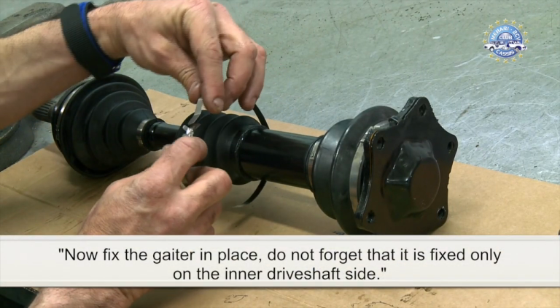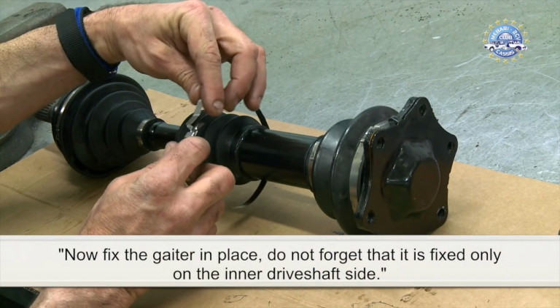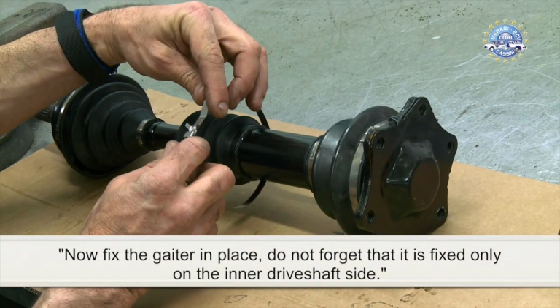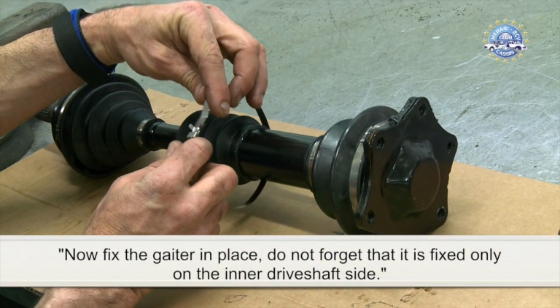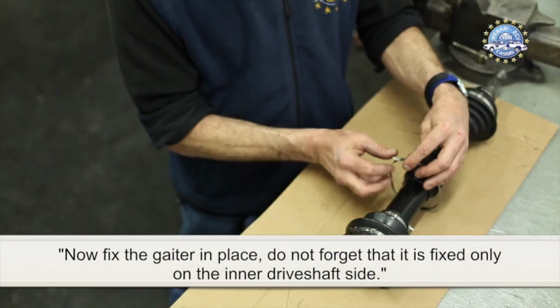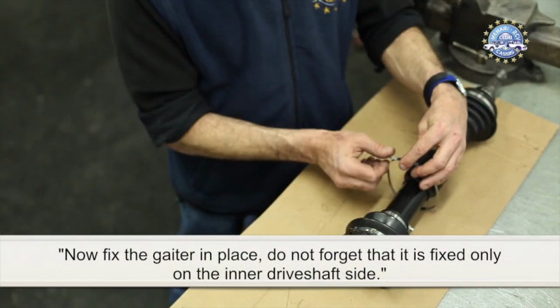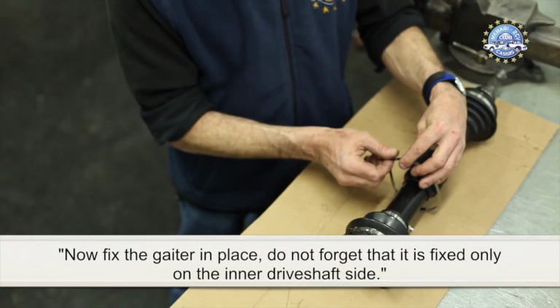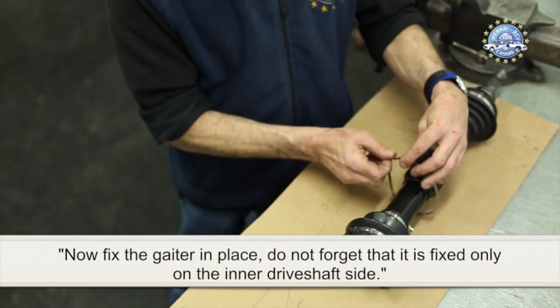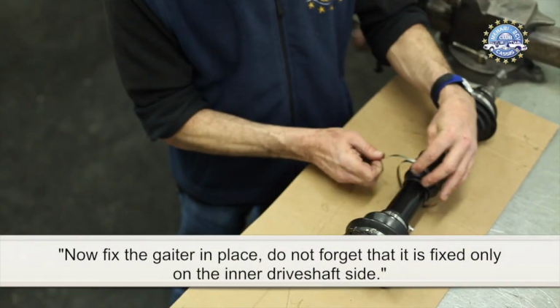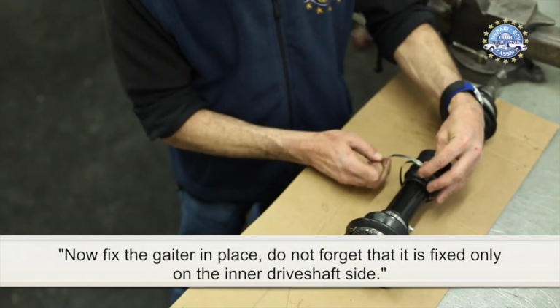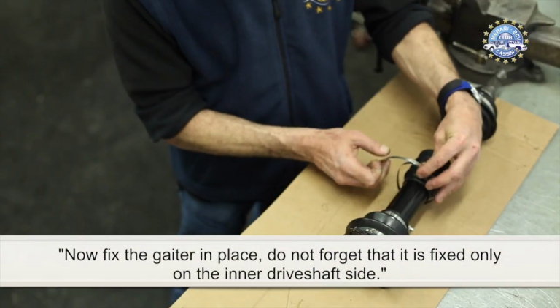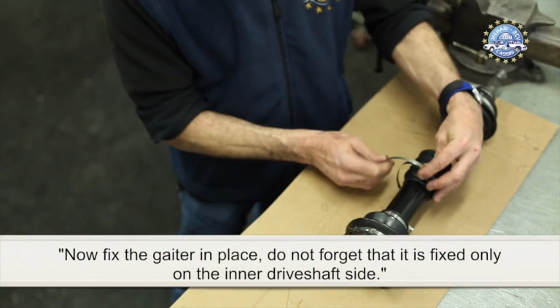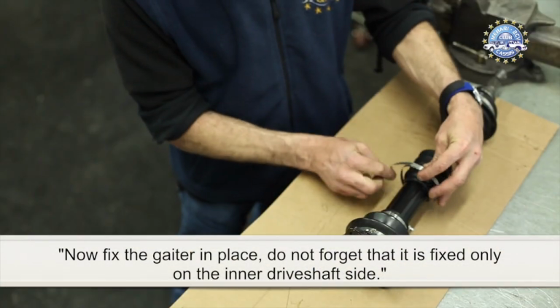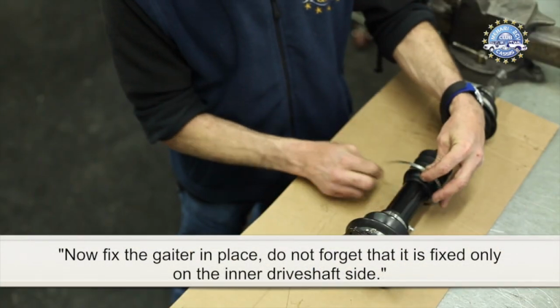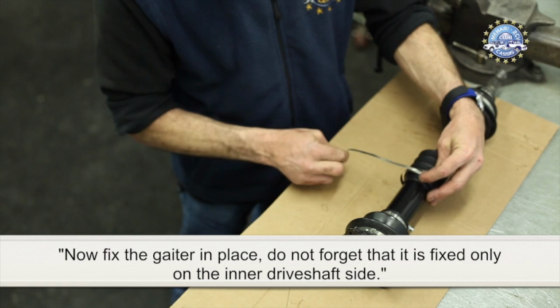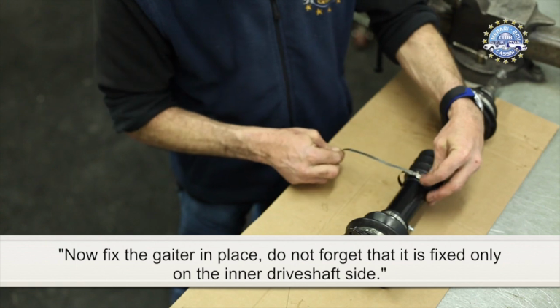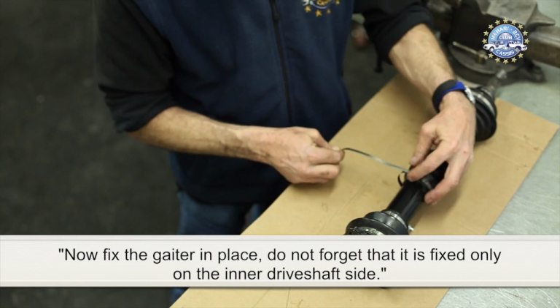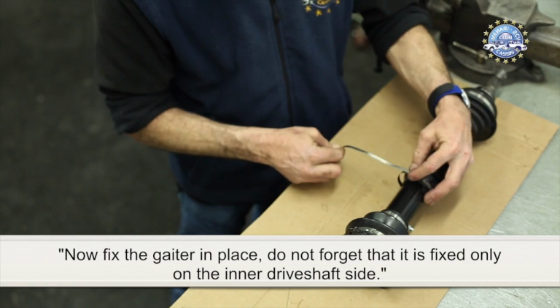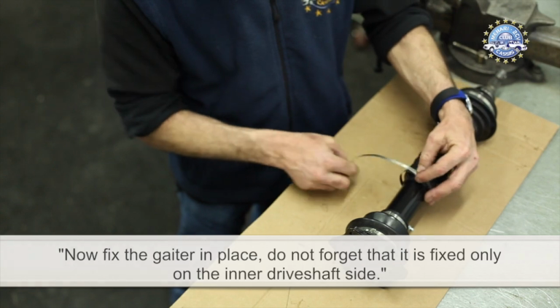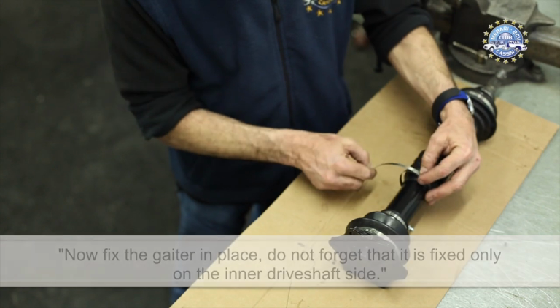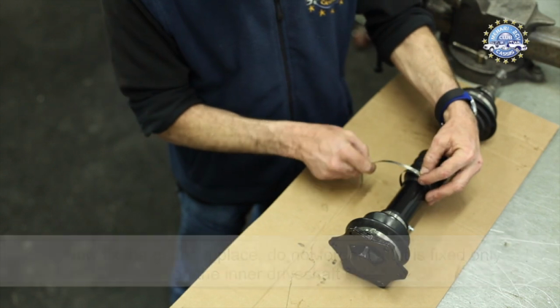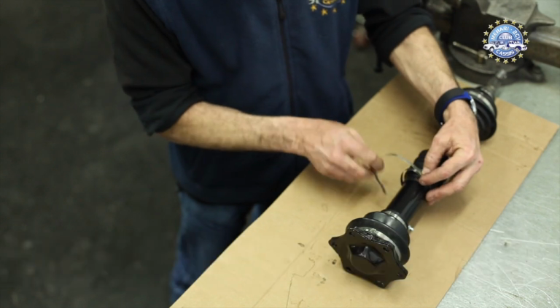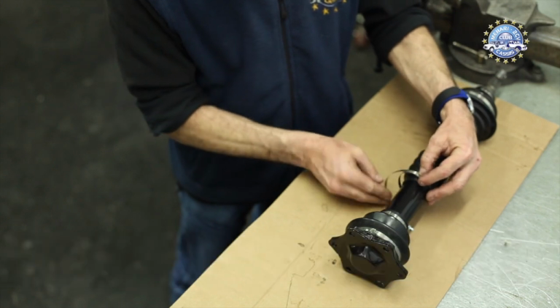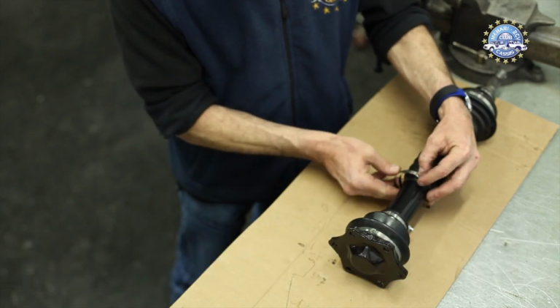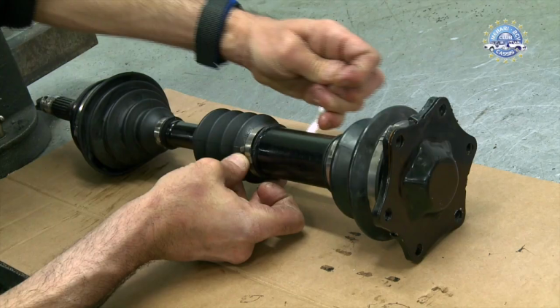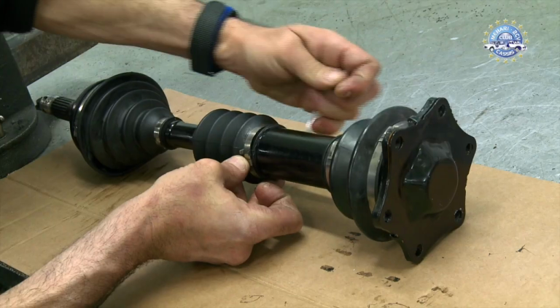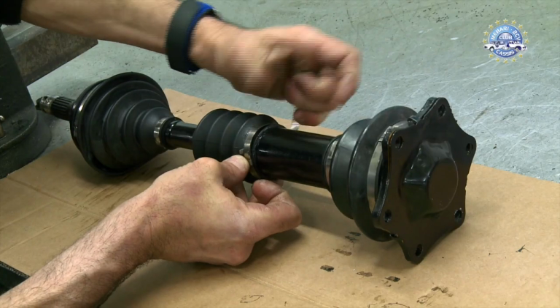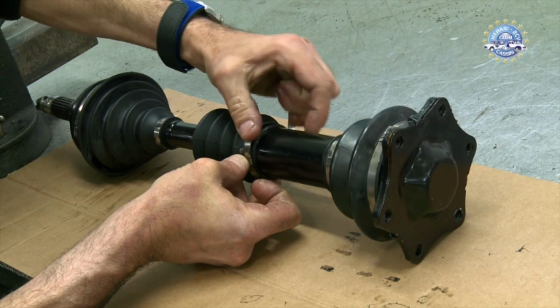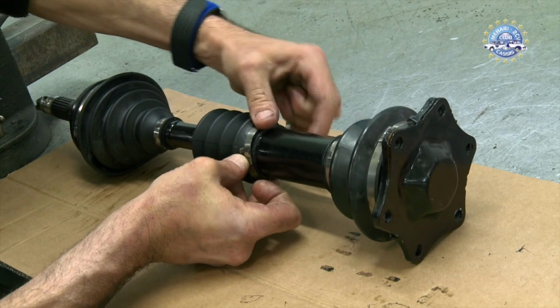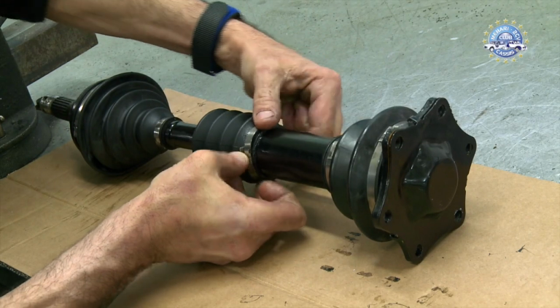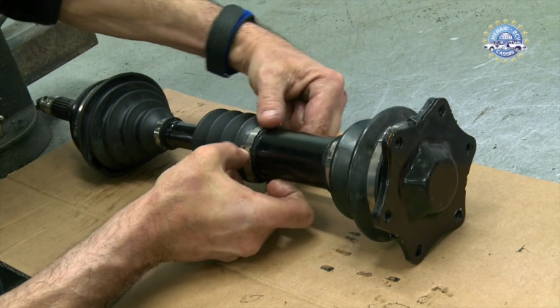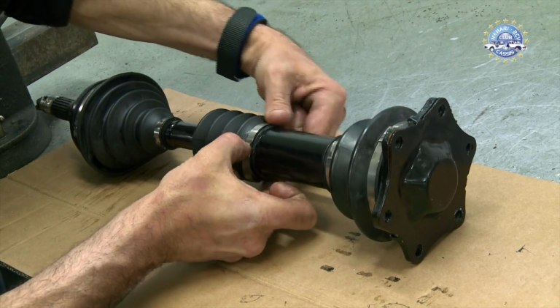Do not forget that it is fixed only on the inner driveshaft side. You can also insert one shaft inside the other and replace the gator, because it must be free on the outer driveshaft side.